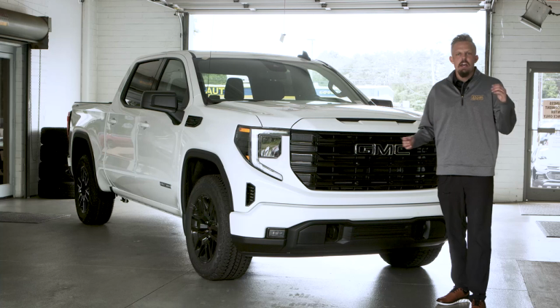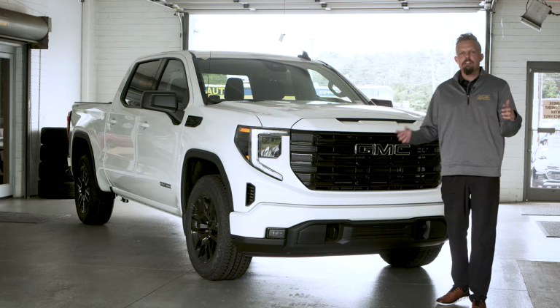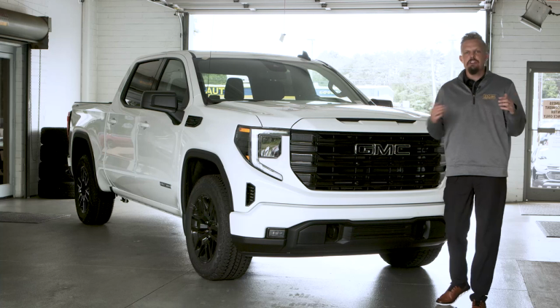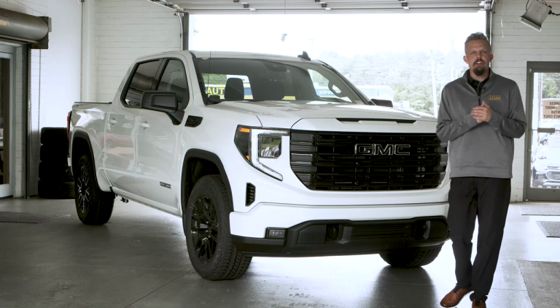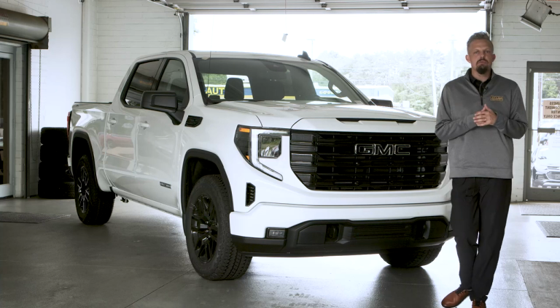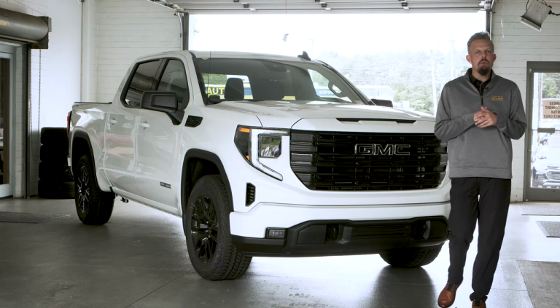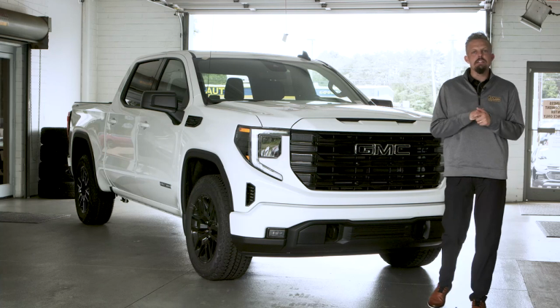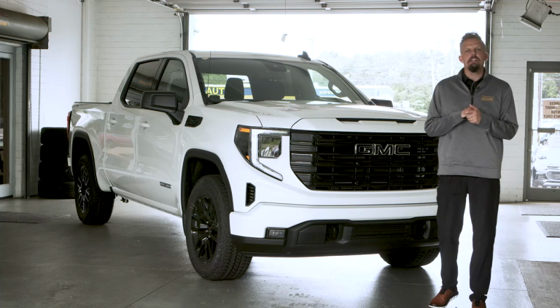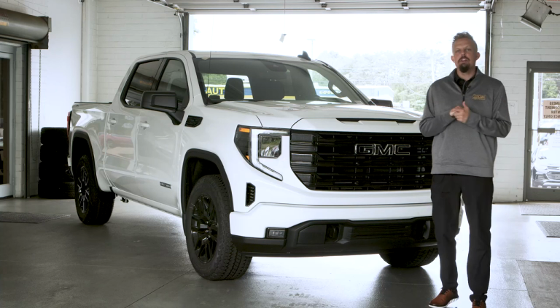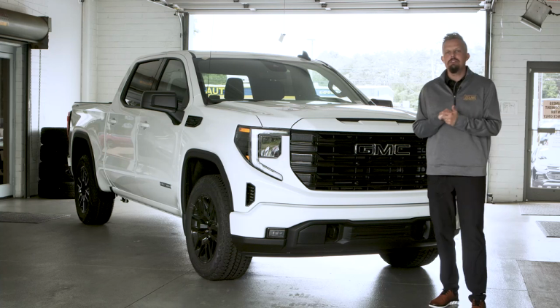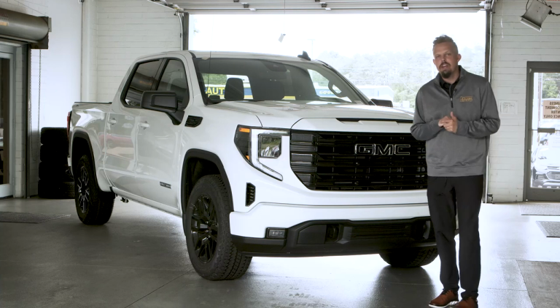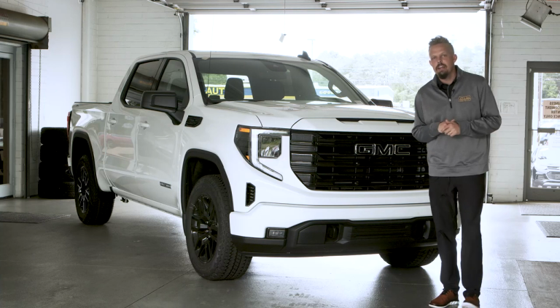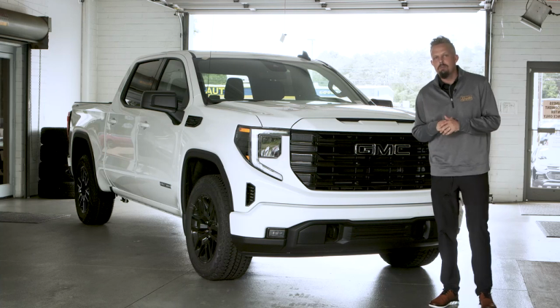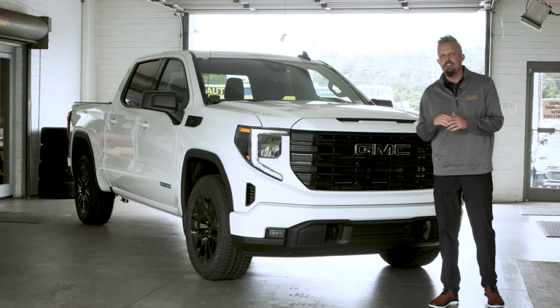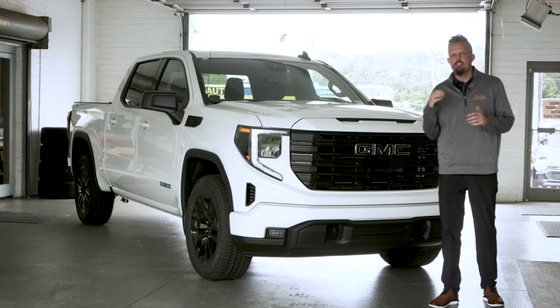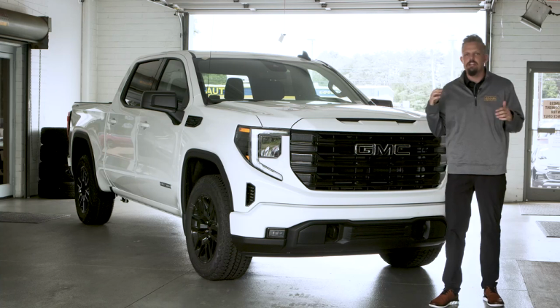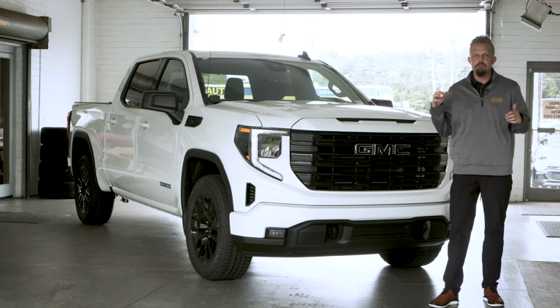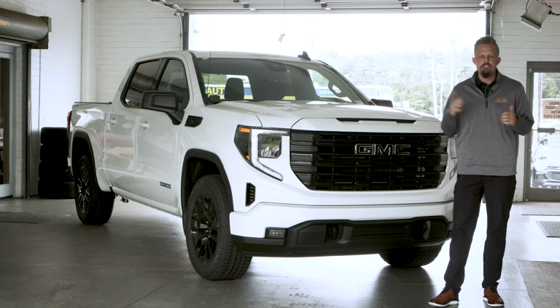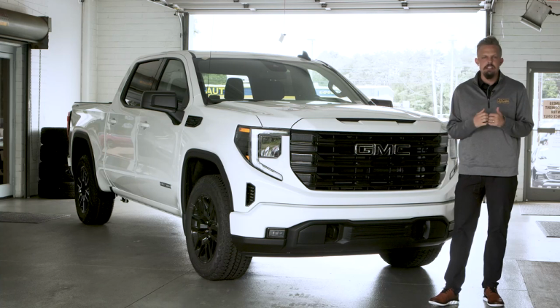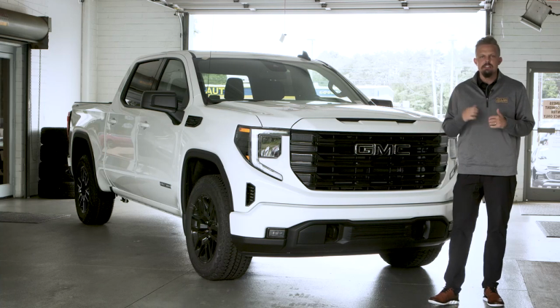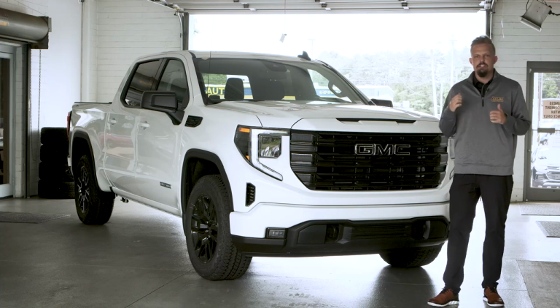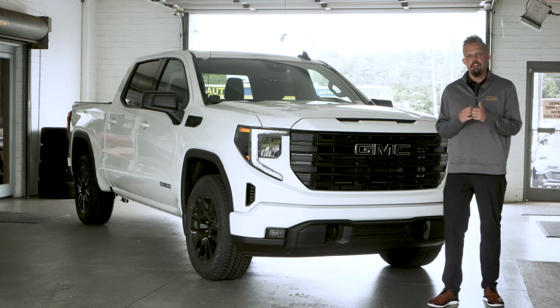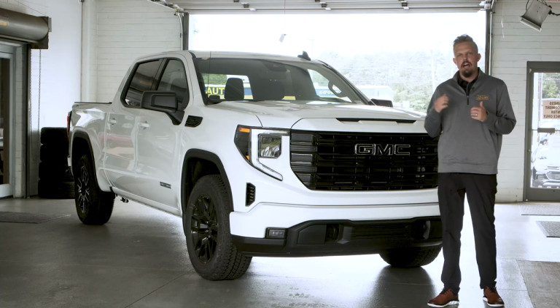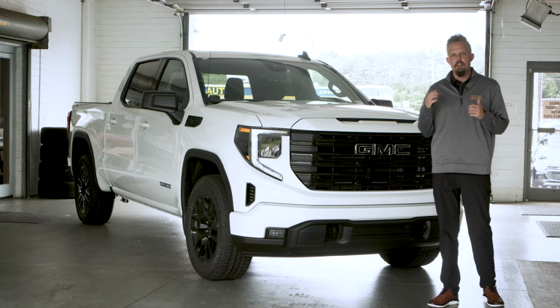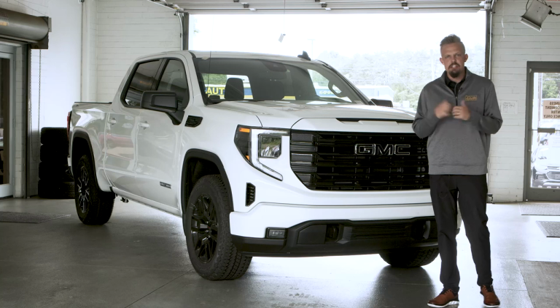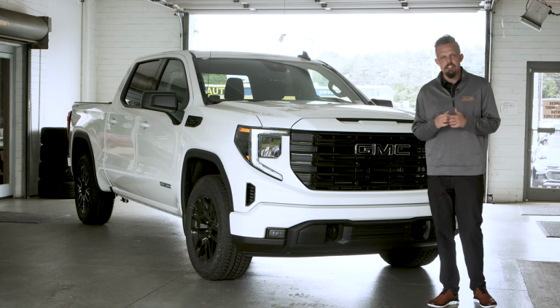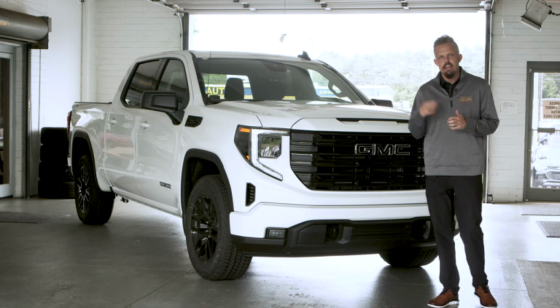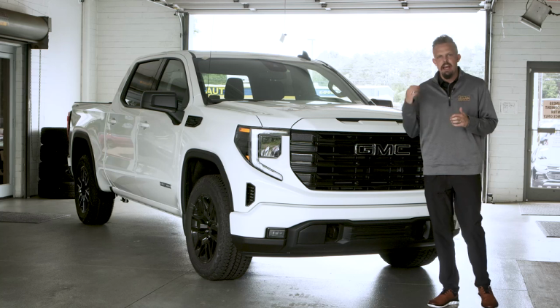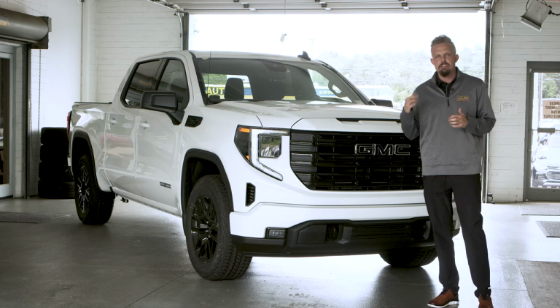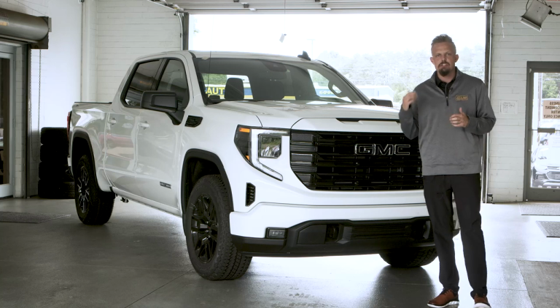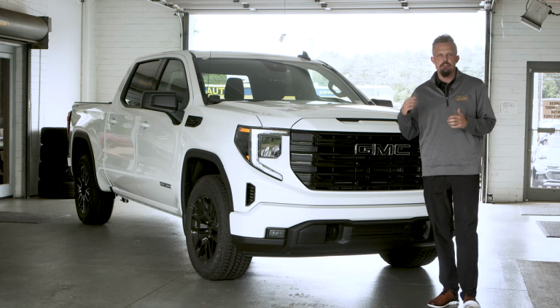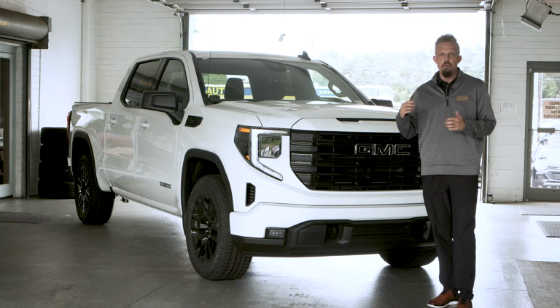Hey there, truck fans. We wanted to tell you today about the GMC Sierra Elevation X31.